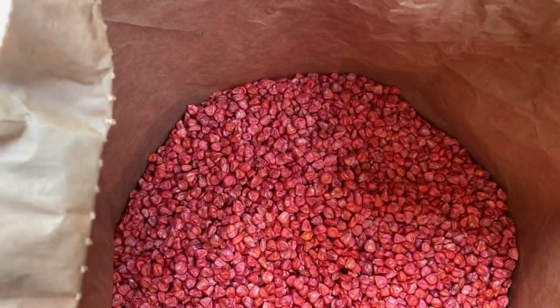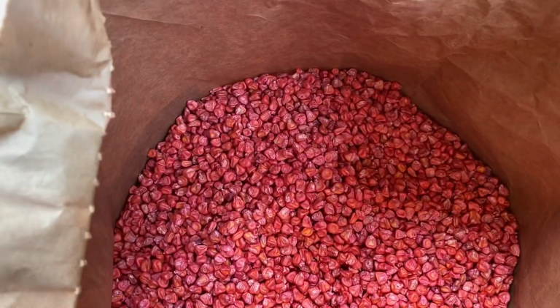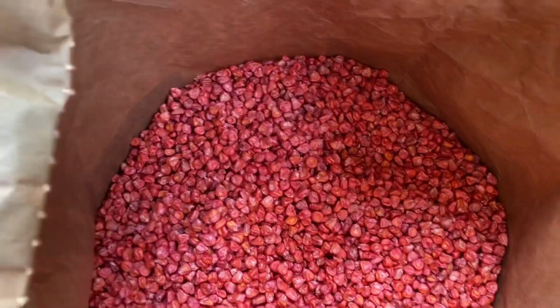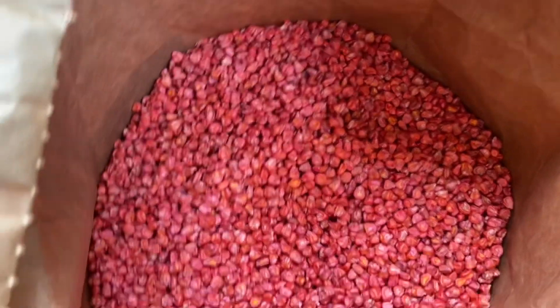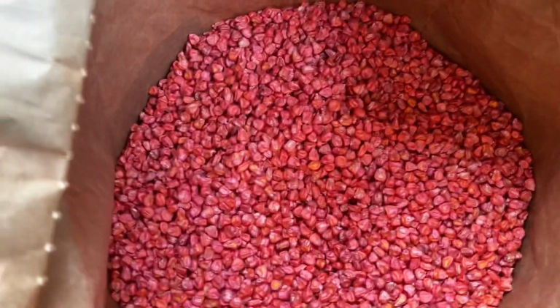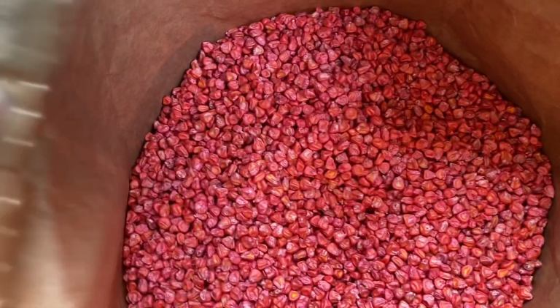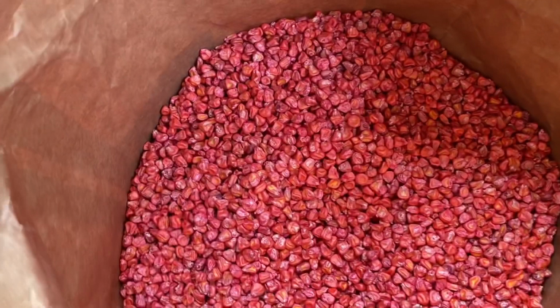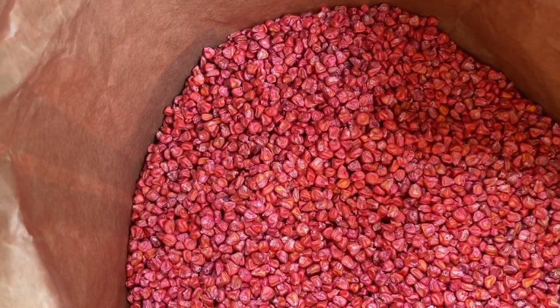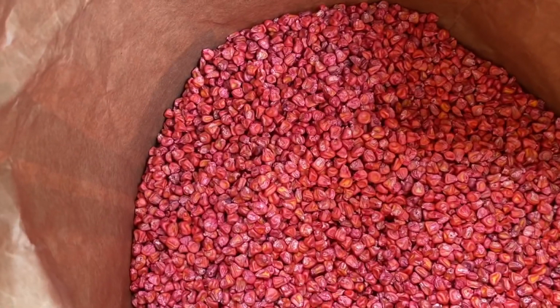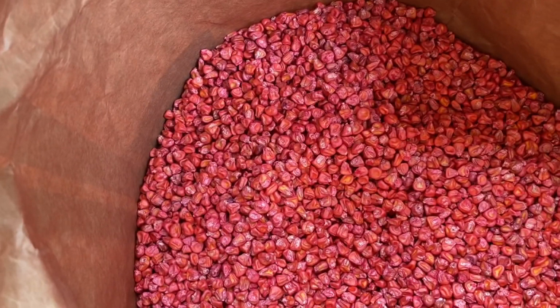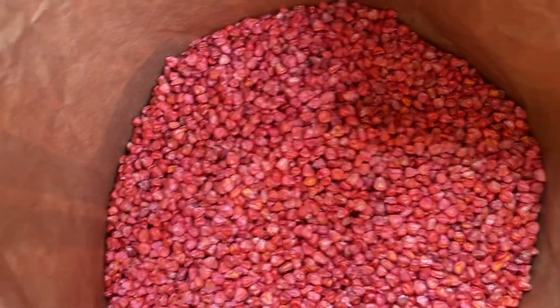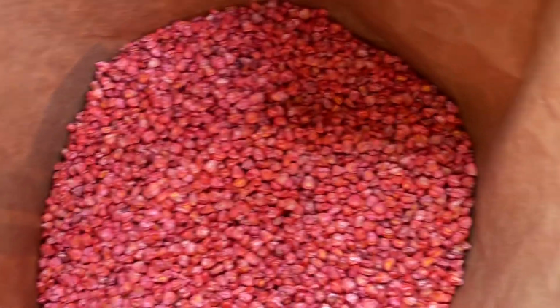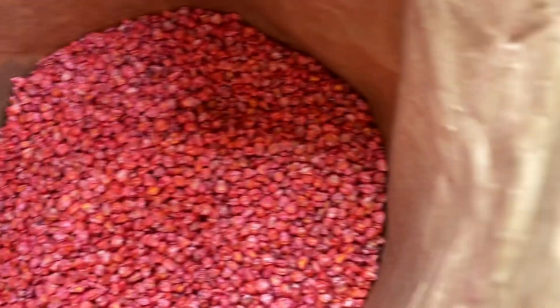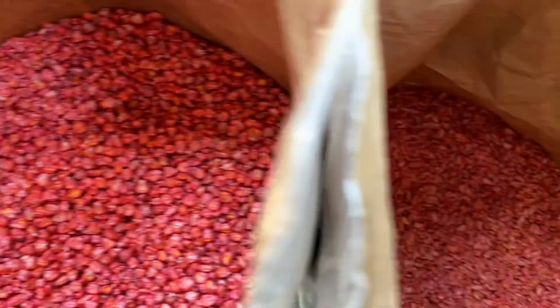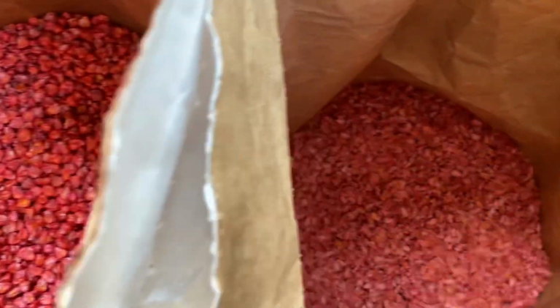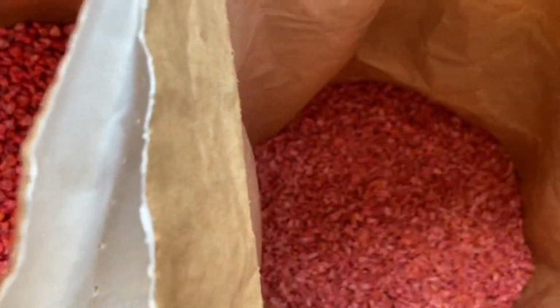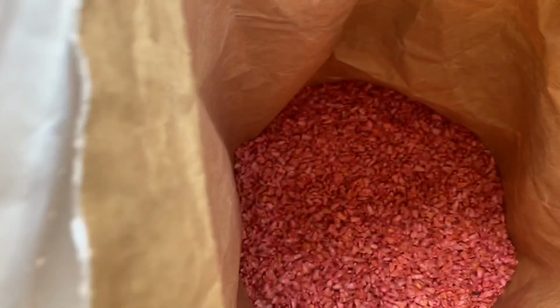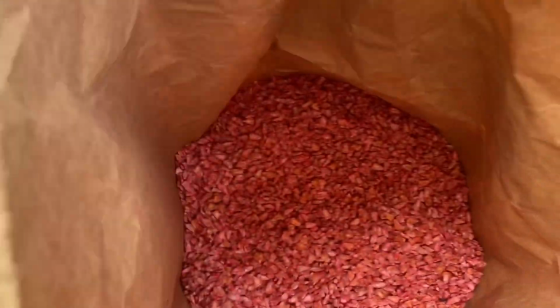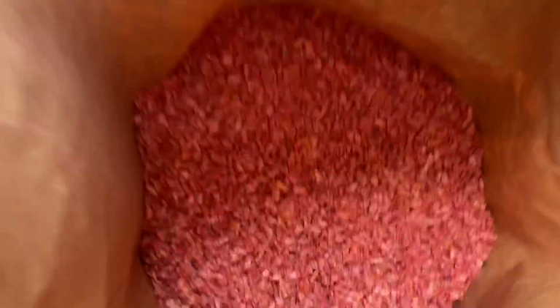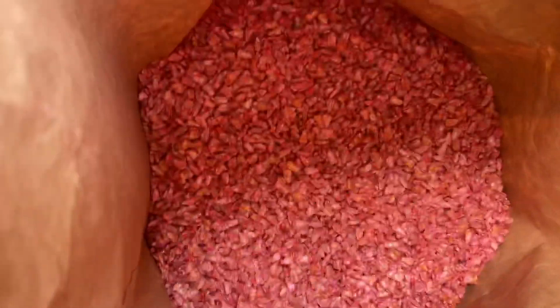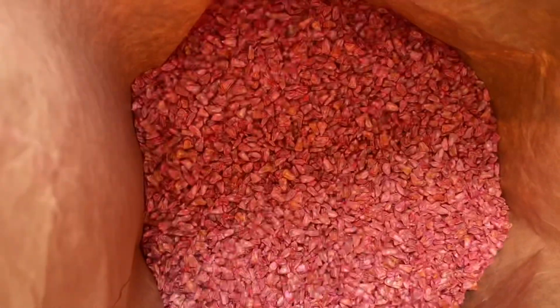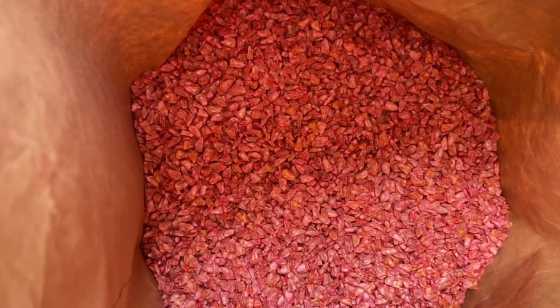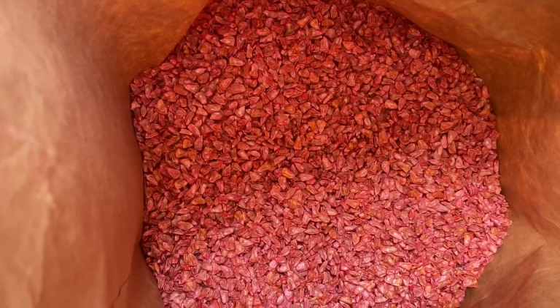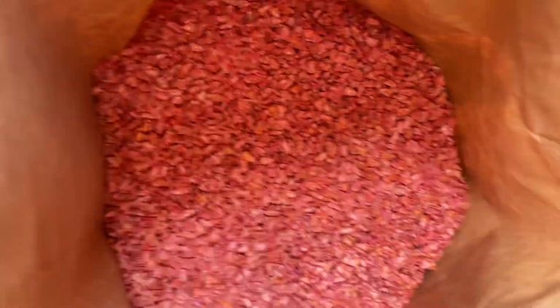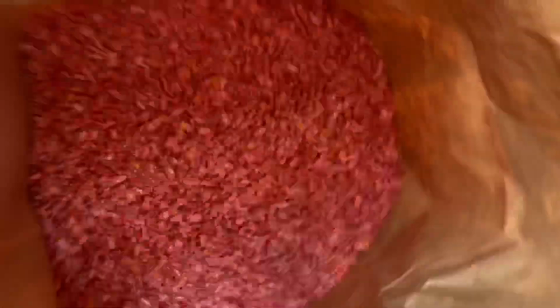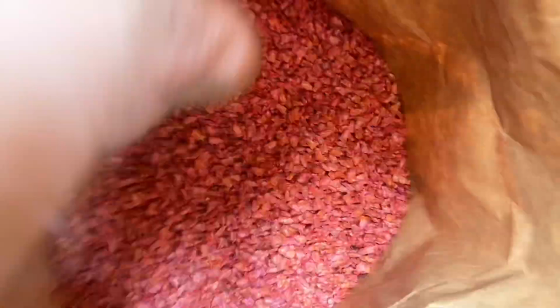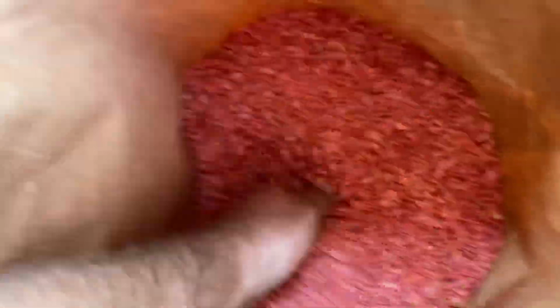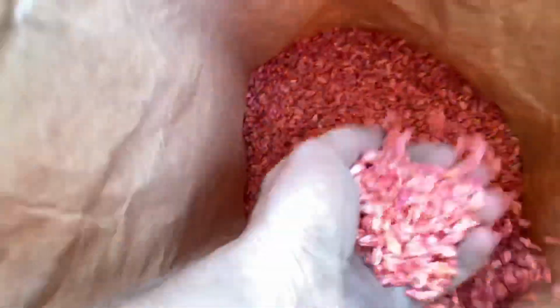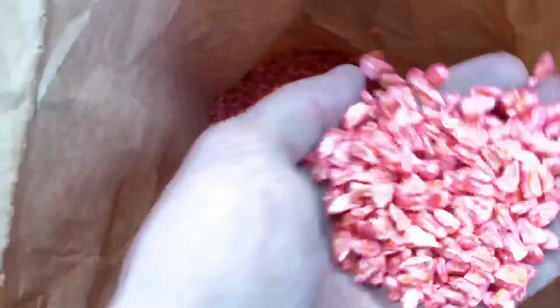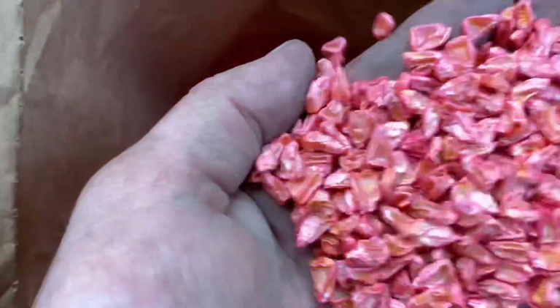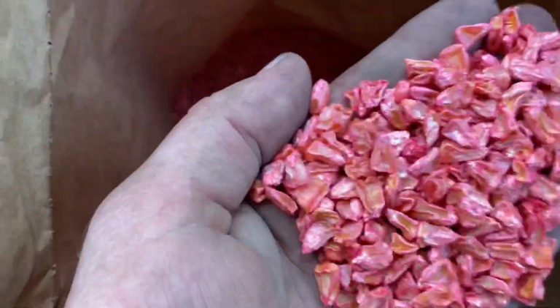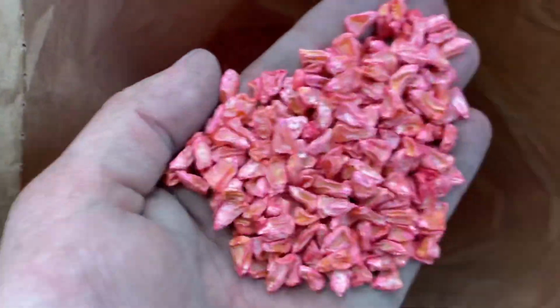This bag's got 10,000 seeds in, and that bag right down there has got 10,000 in too. The difference in the size of the seeds is unbelievable.